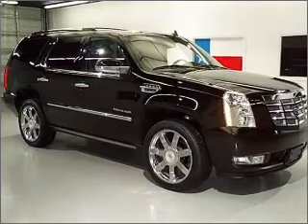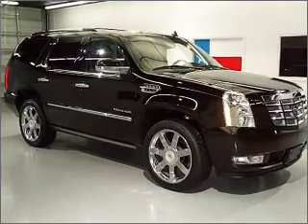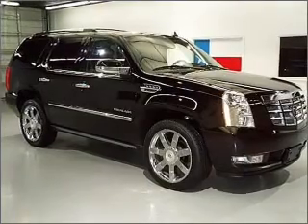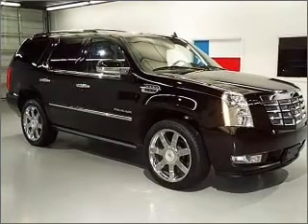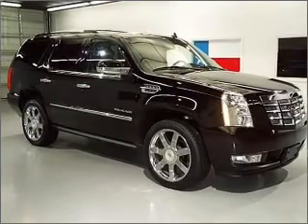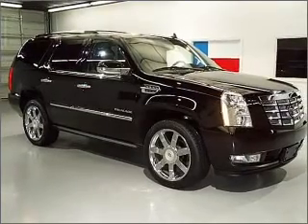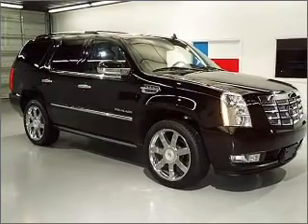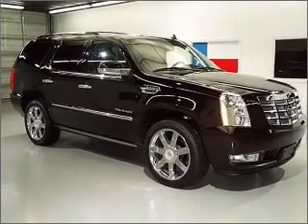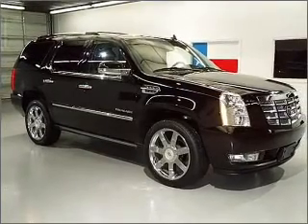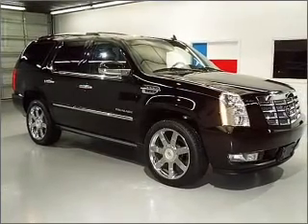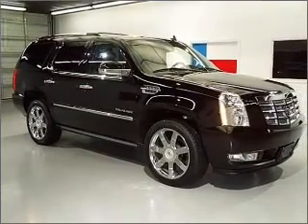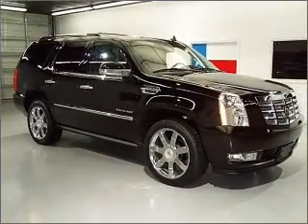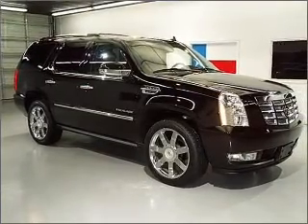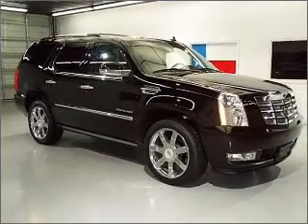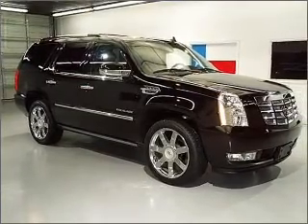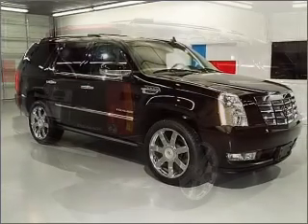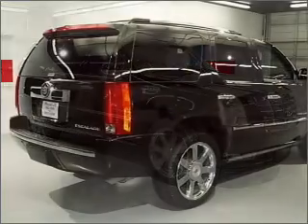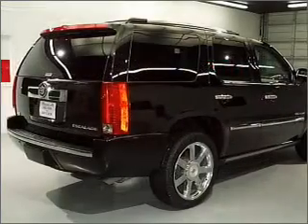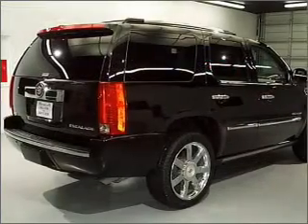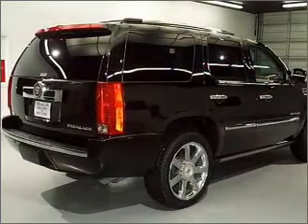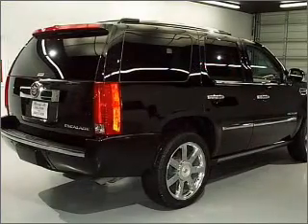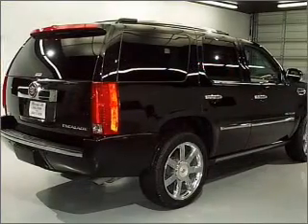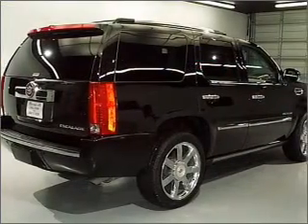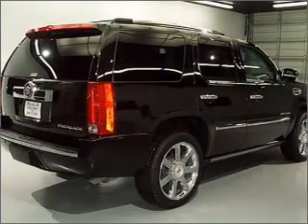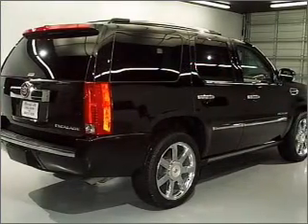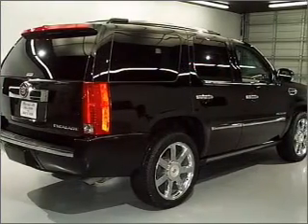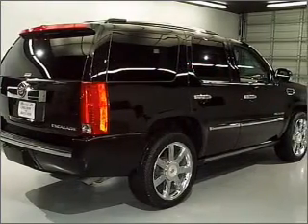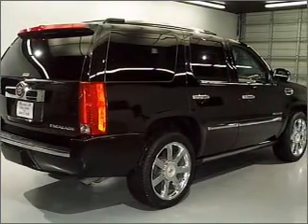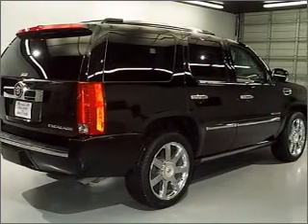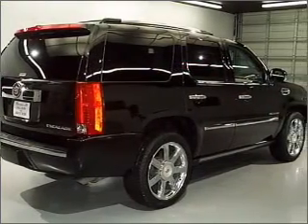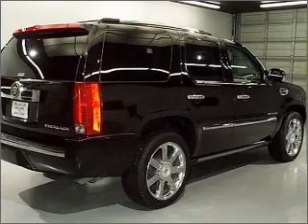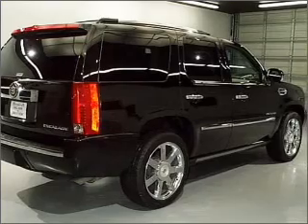With a powerful eight-cylinder engine connected to a smooth shifting six-speed automatic transmission.